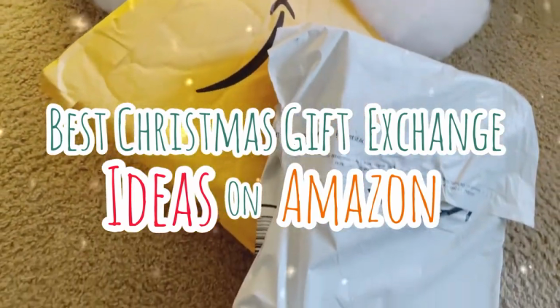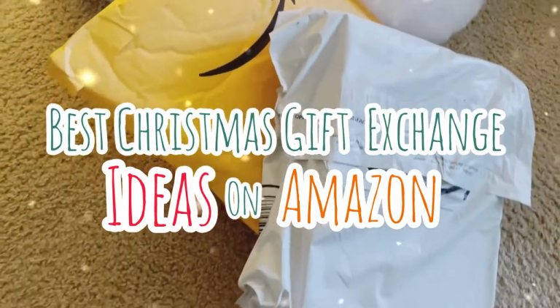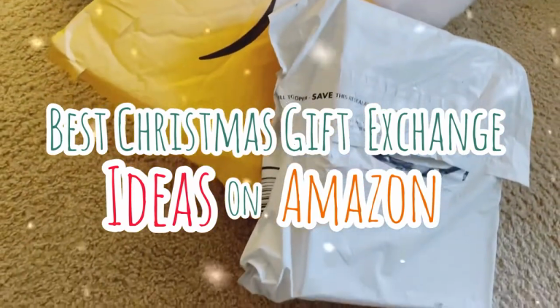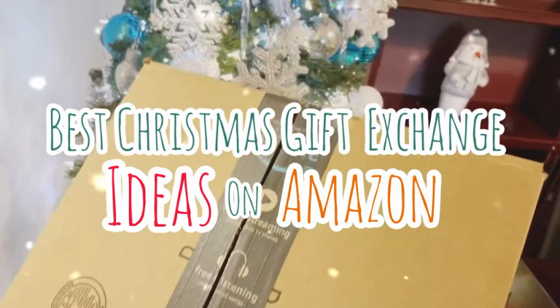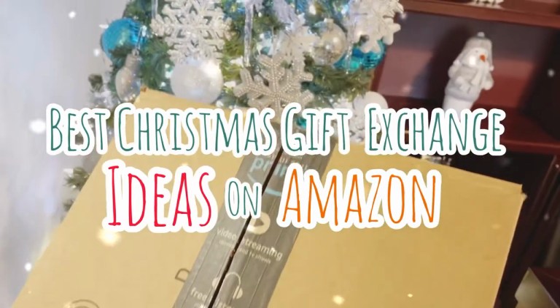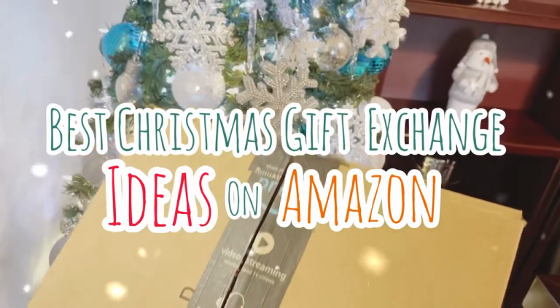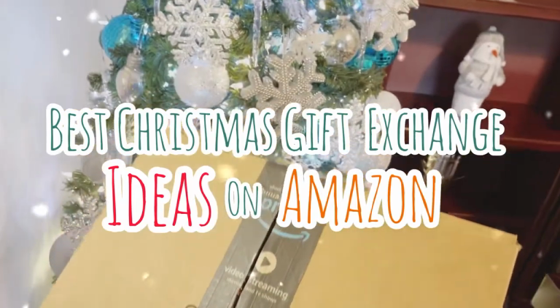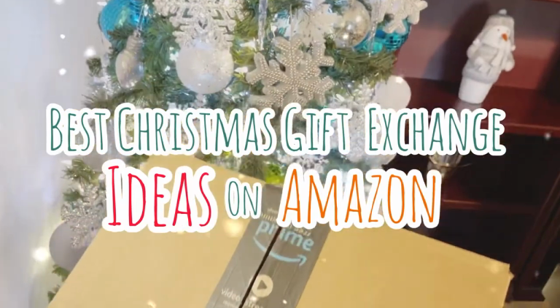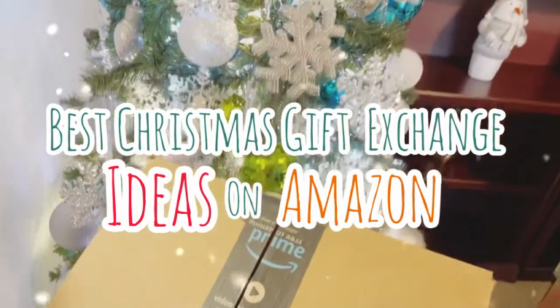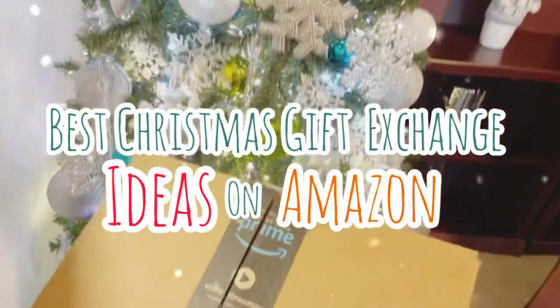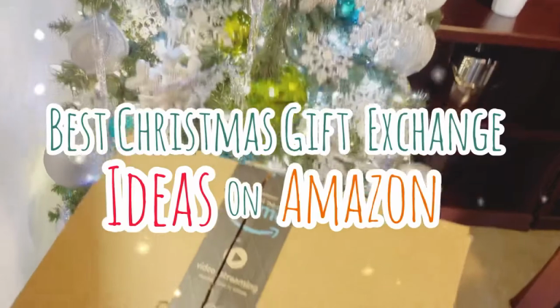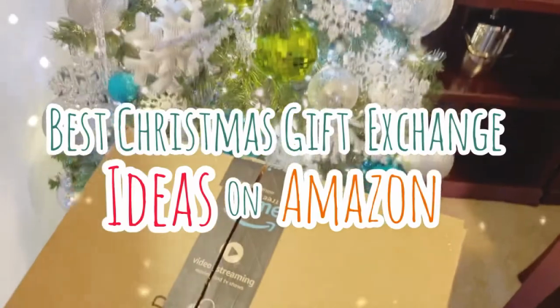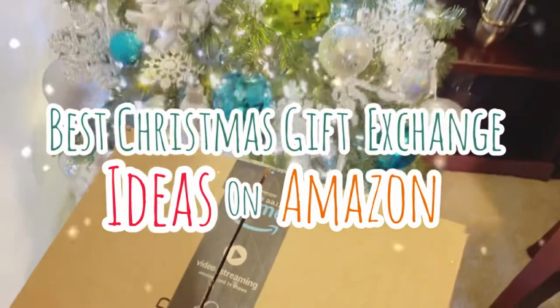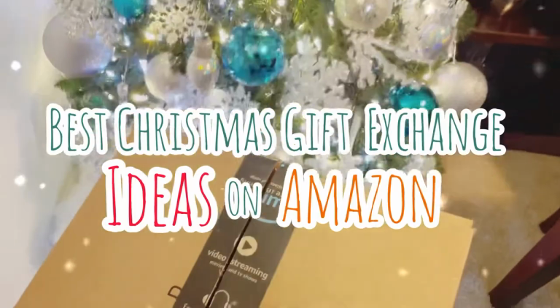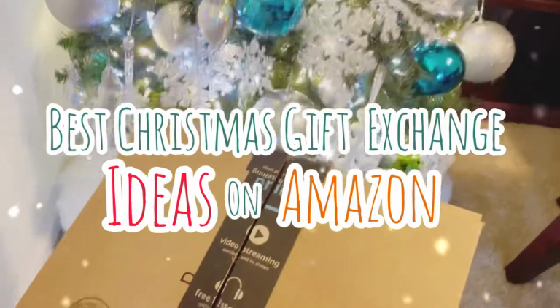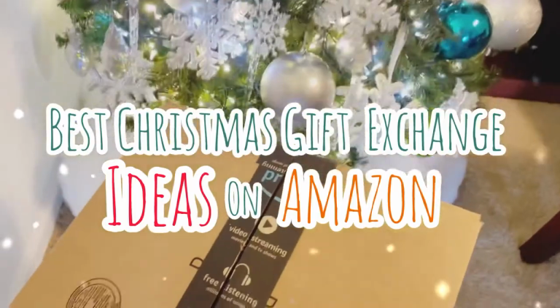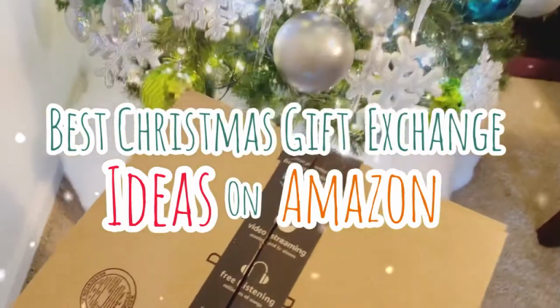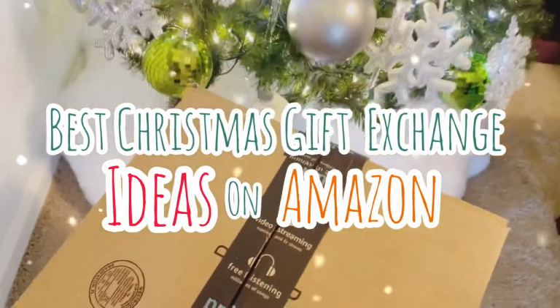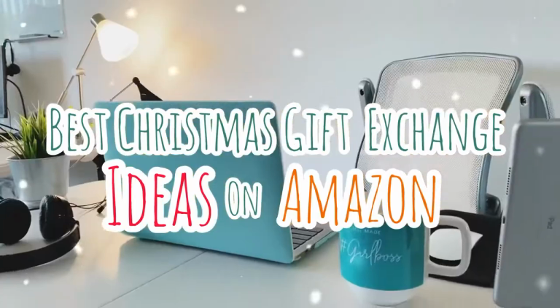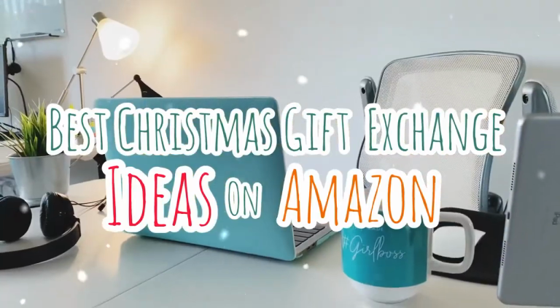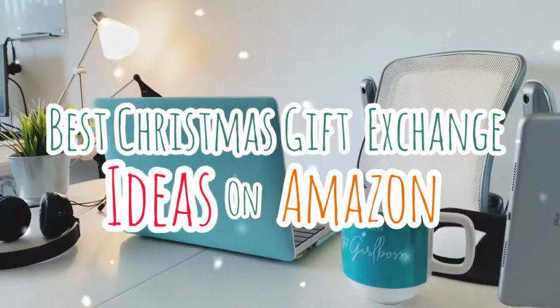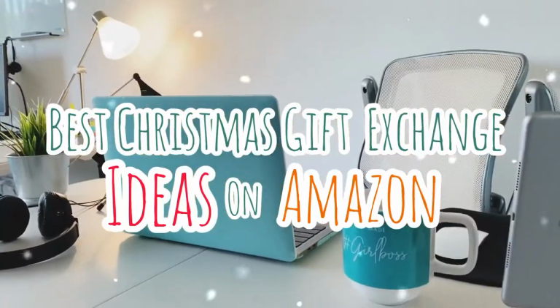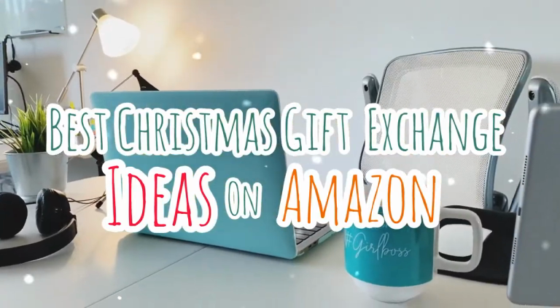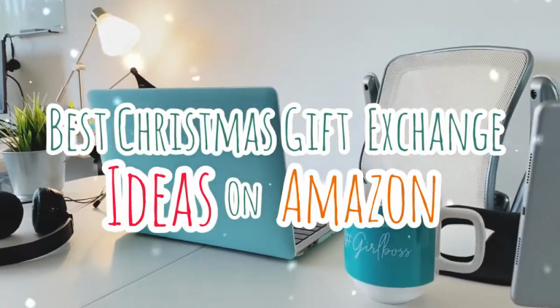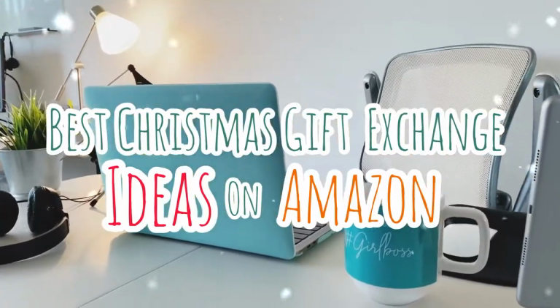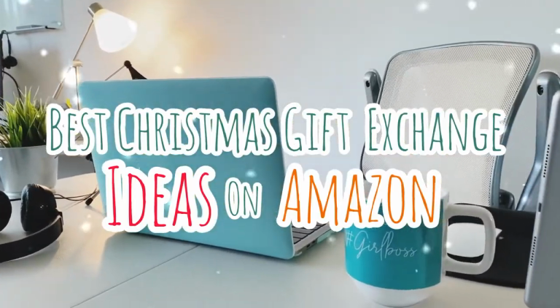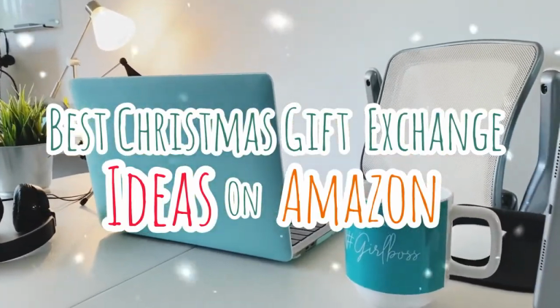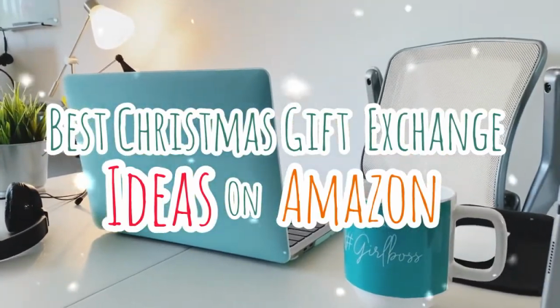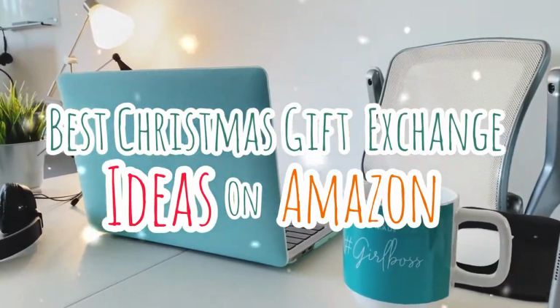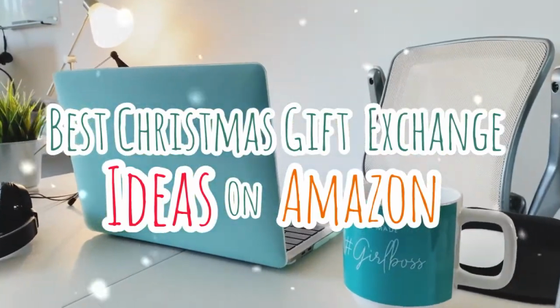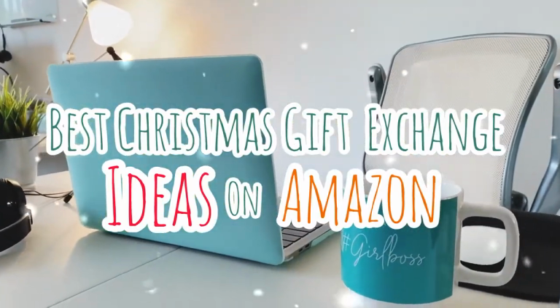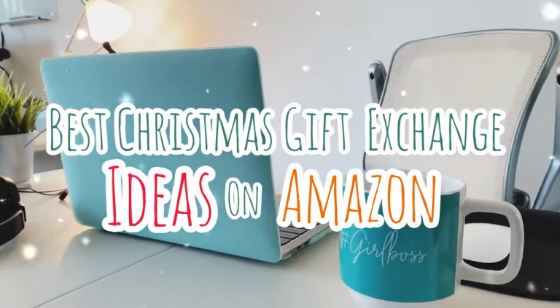Like what you see? You can find most of the links down below, and also don't forget to check out my 60-plus Amazon favorites haul.